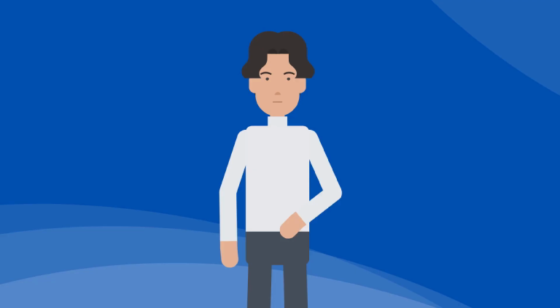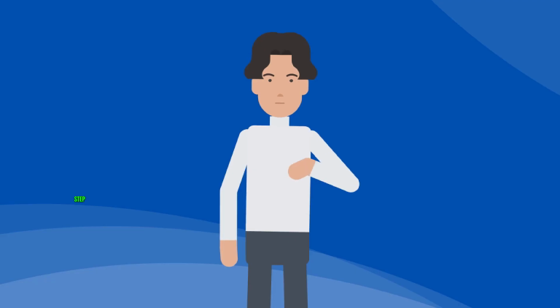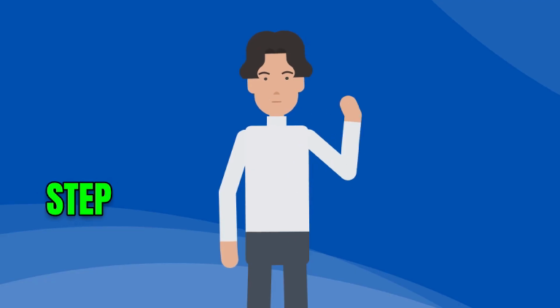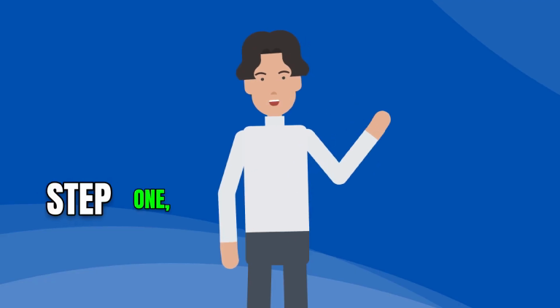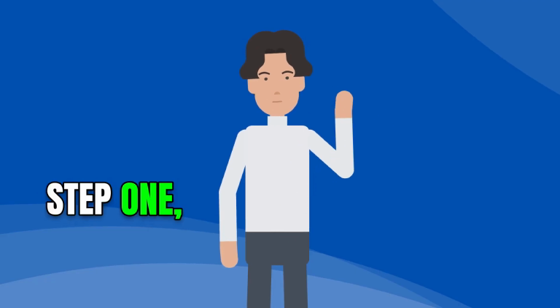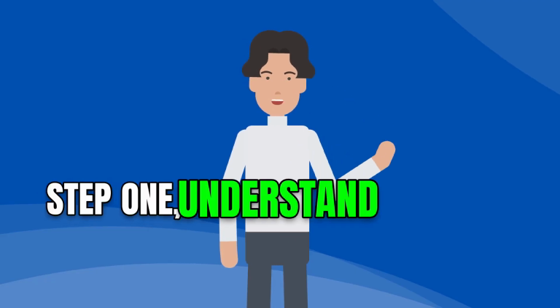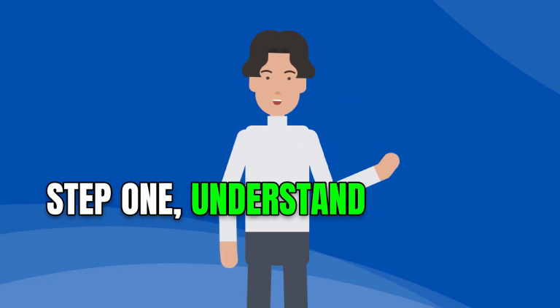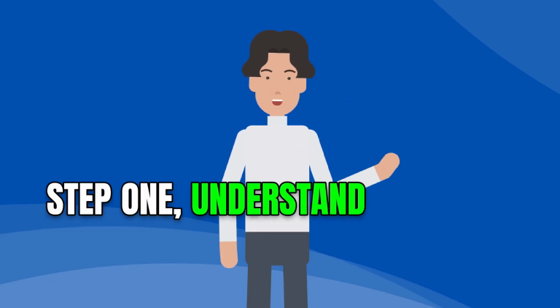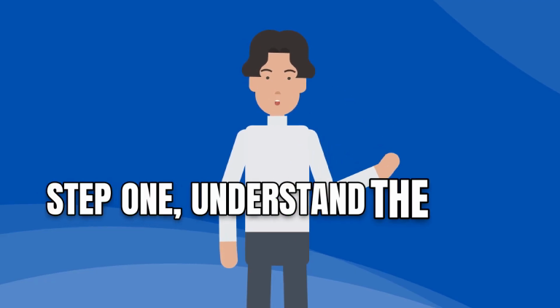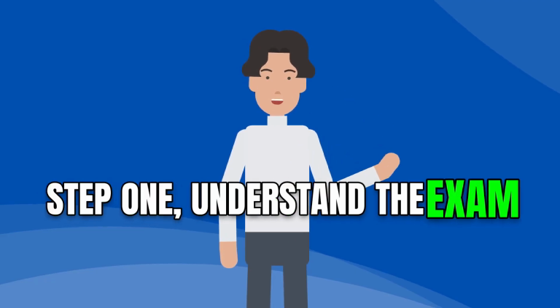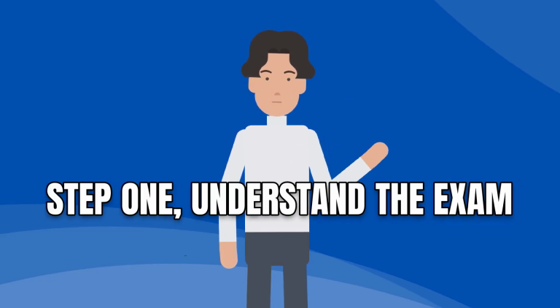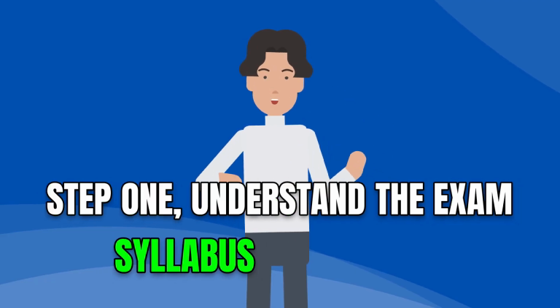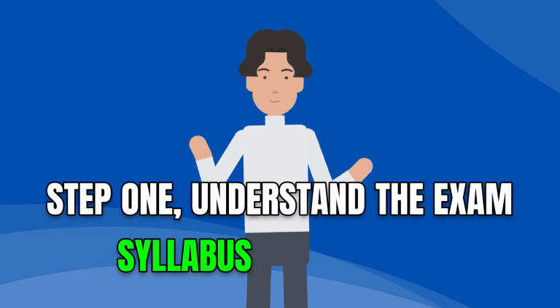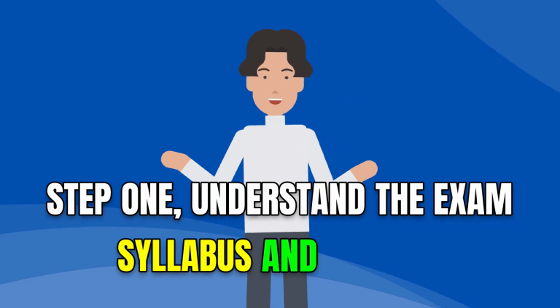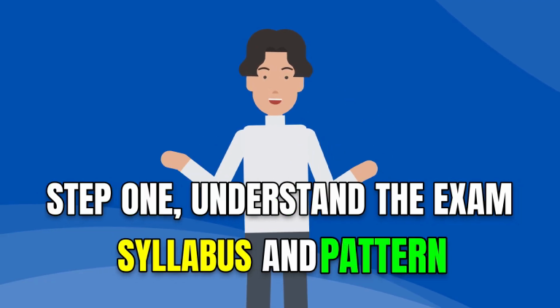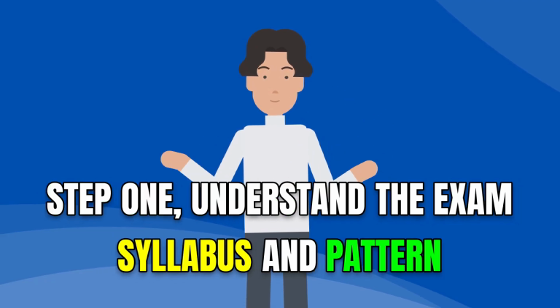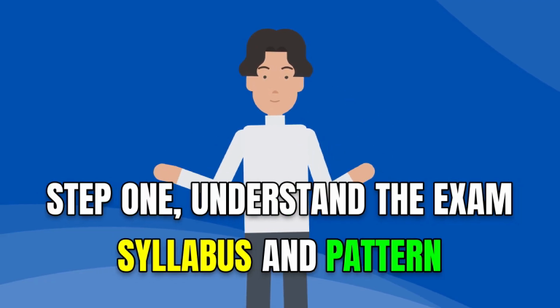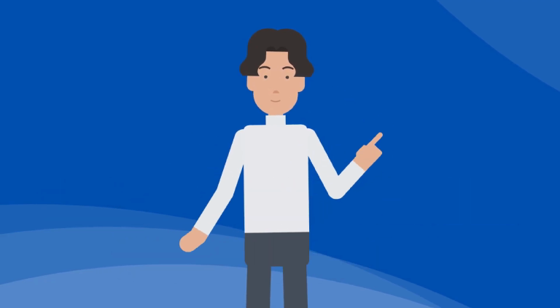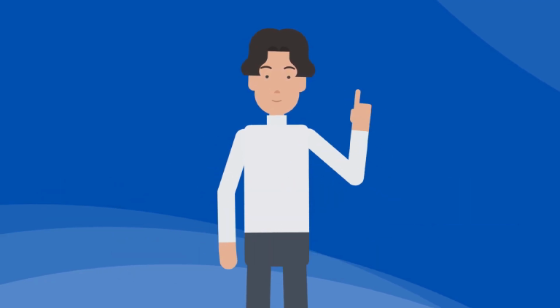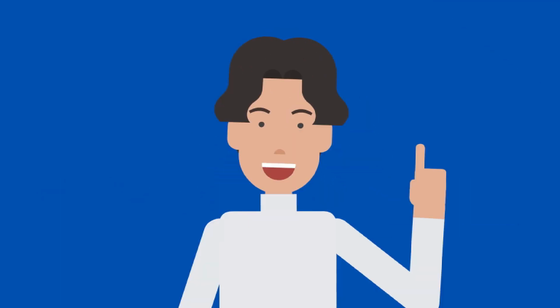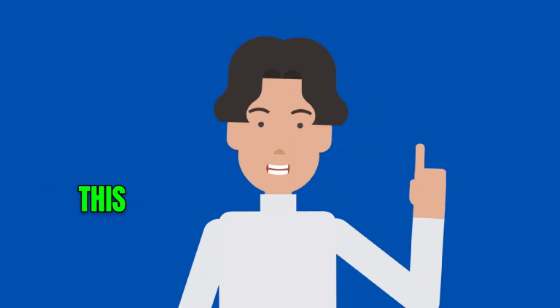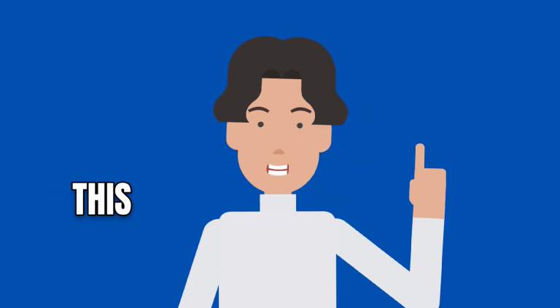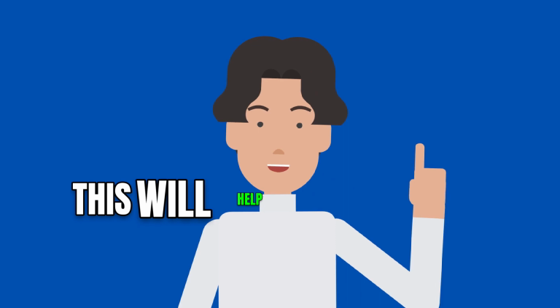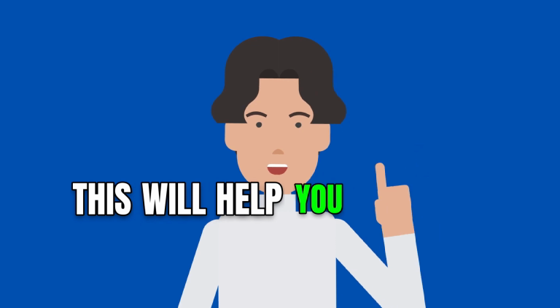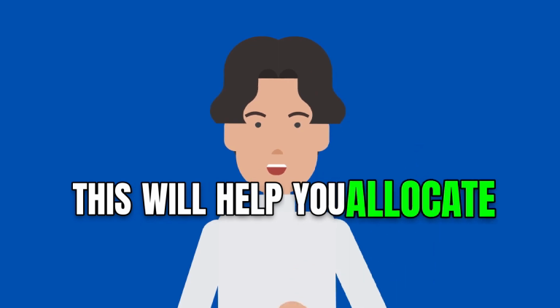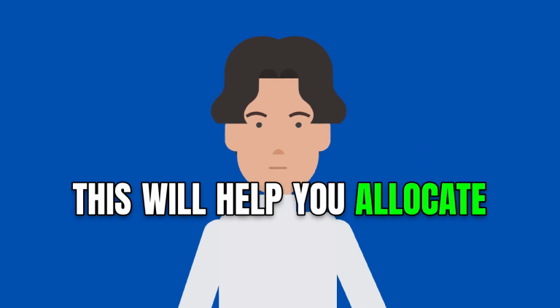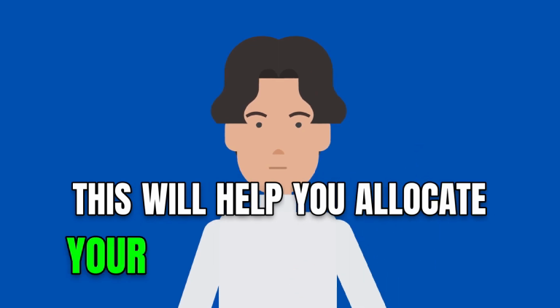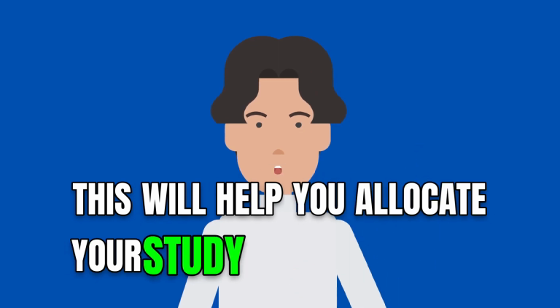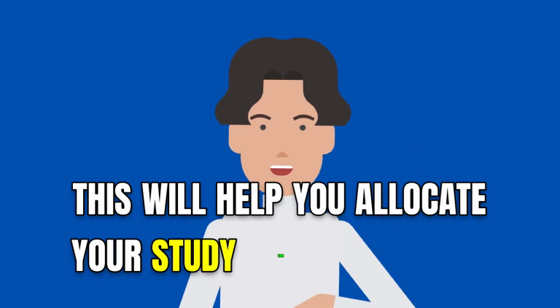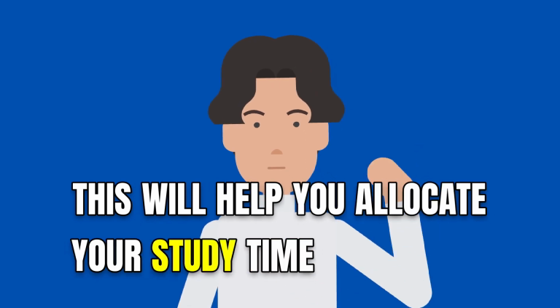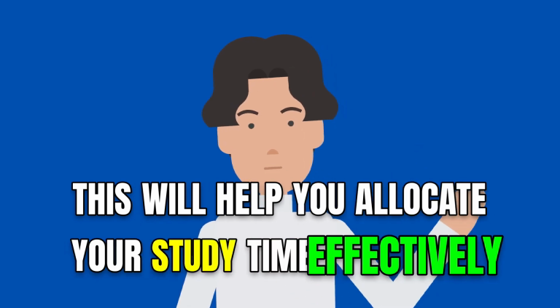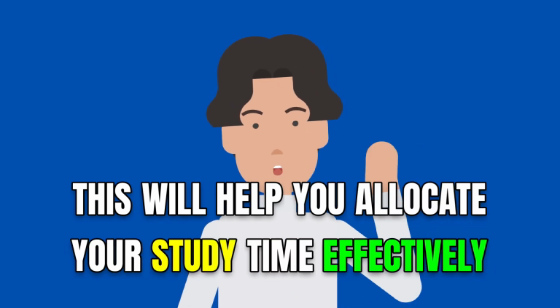Step 1: understand the exam's syllabus and pattern. This will help you allocate your study time effectively.